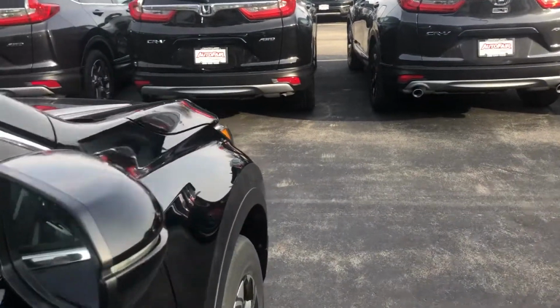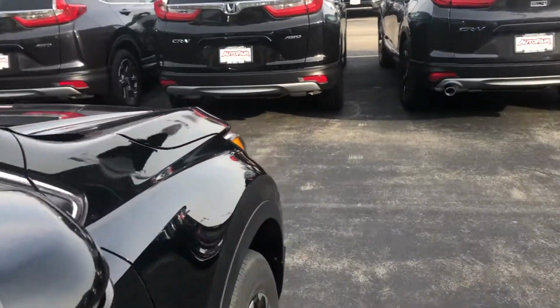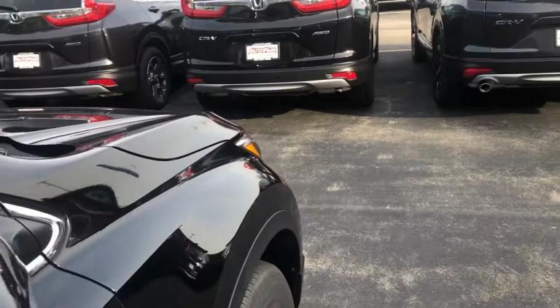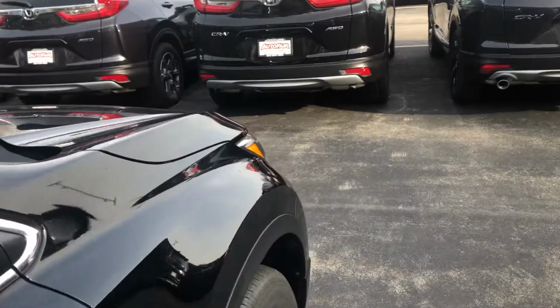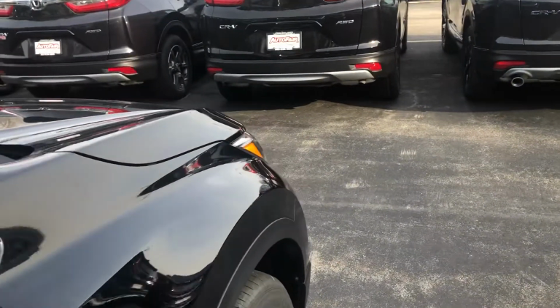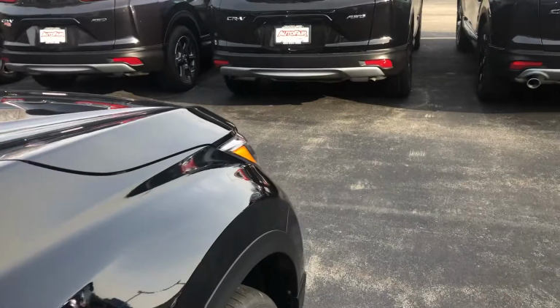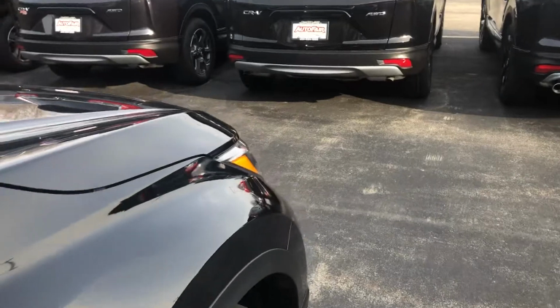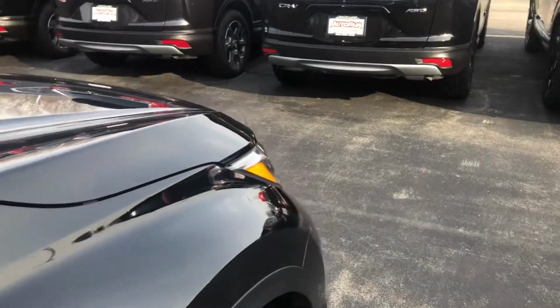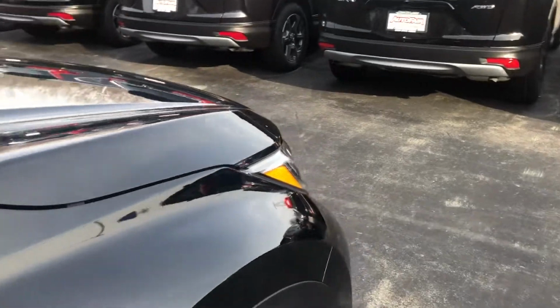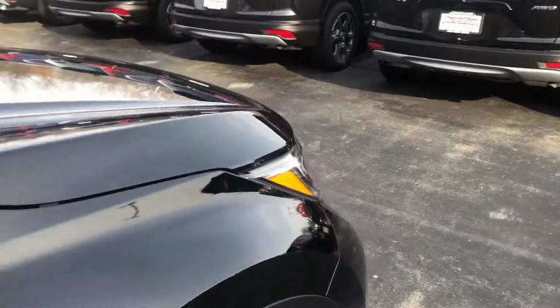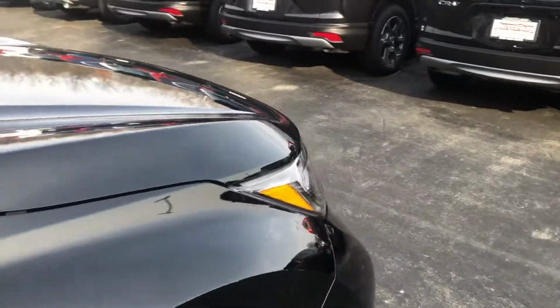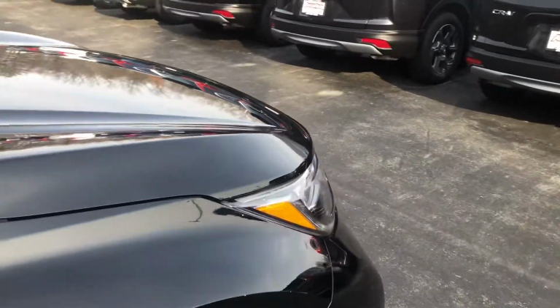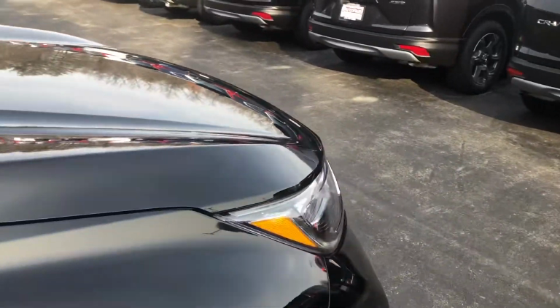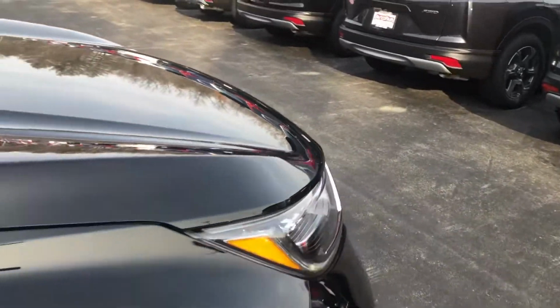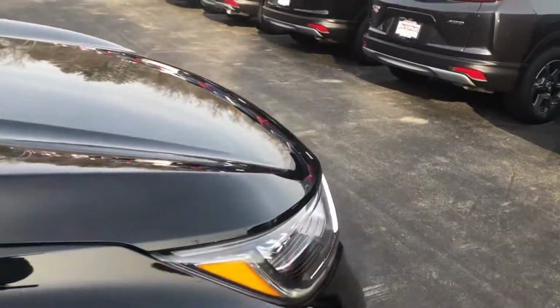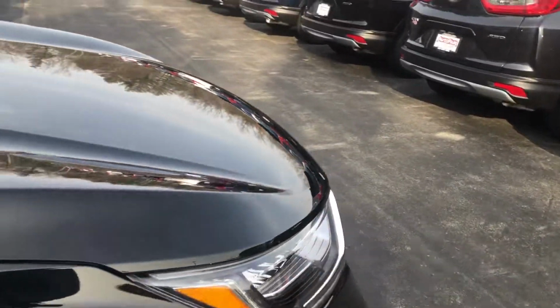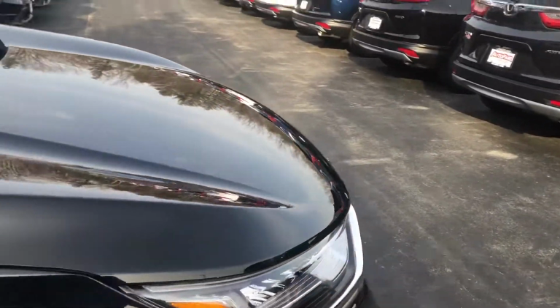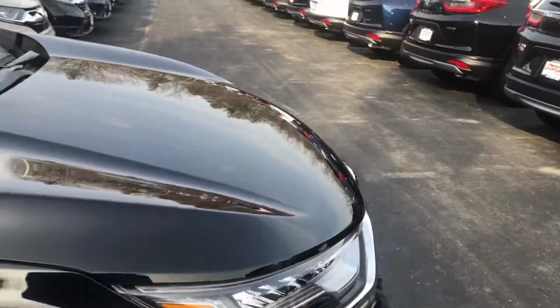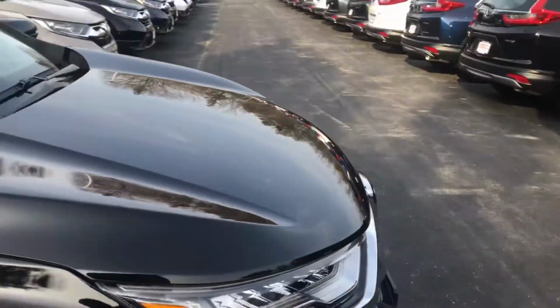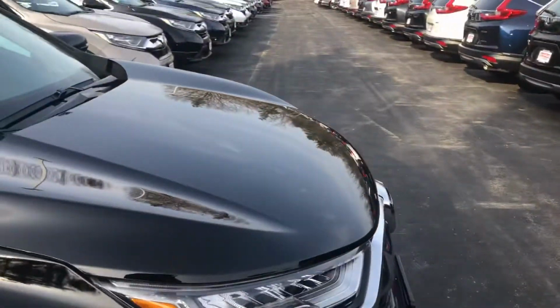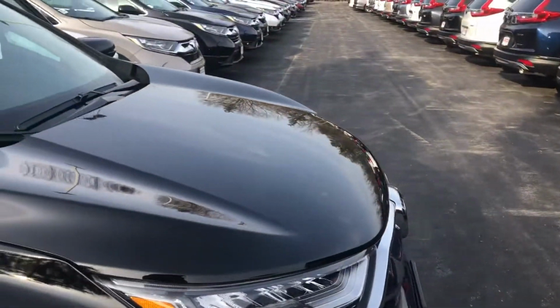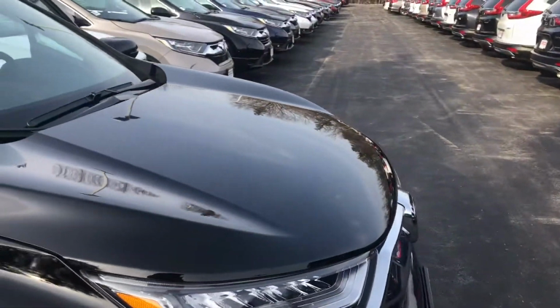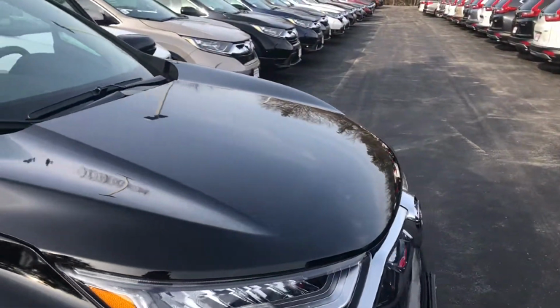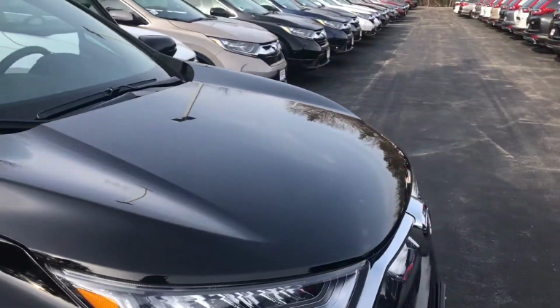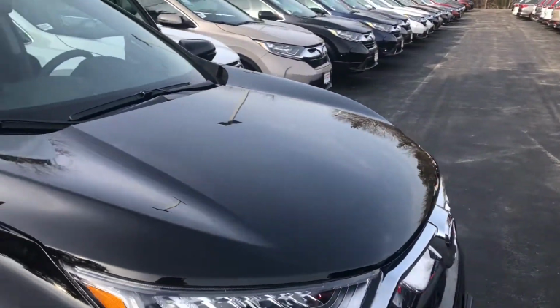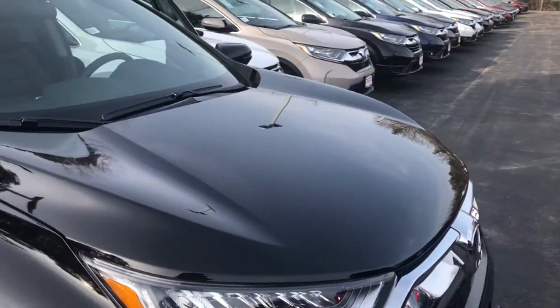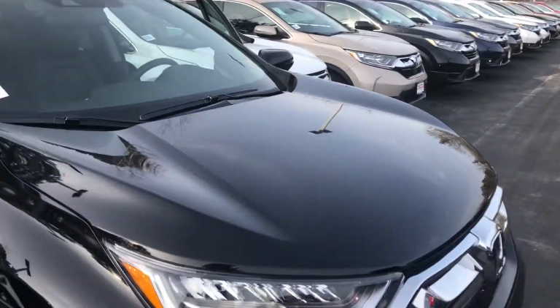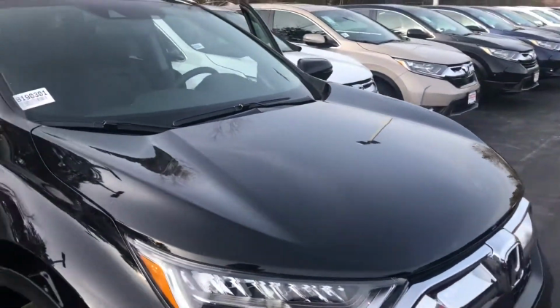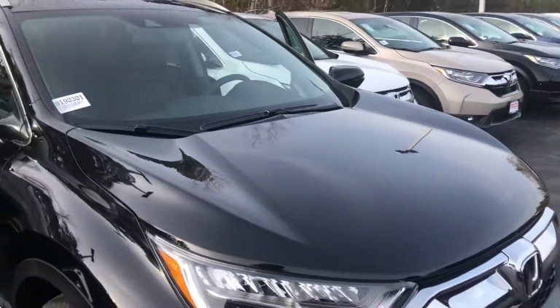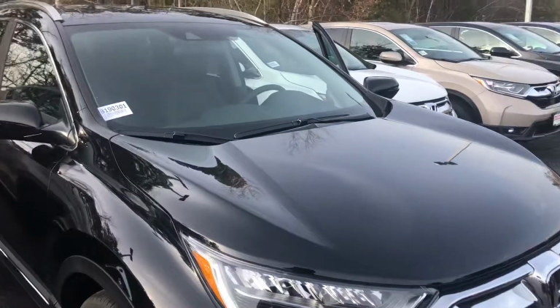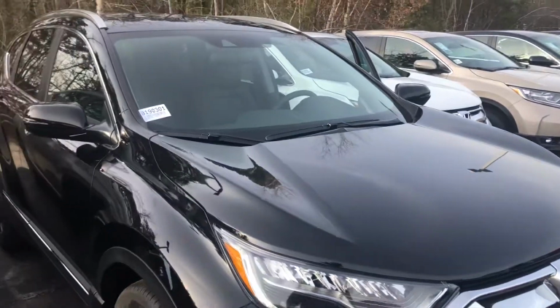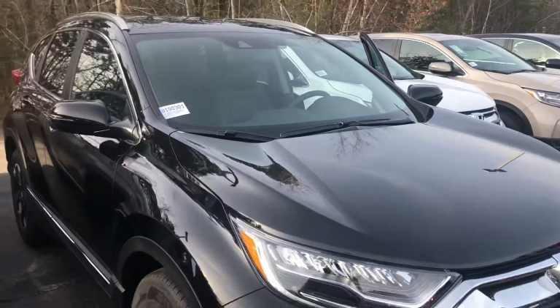I am looking forward to demoing it in person. We do have a price protection policy here at AutoFair for peace of mind before and after the sale.